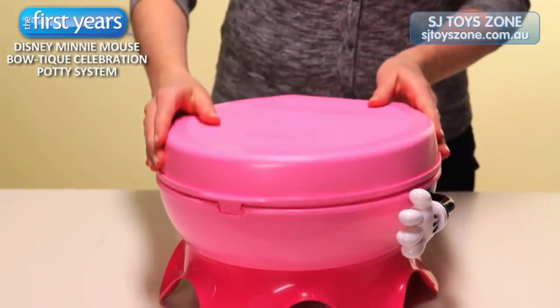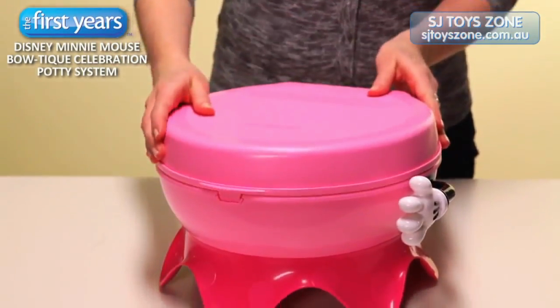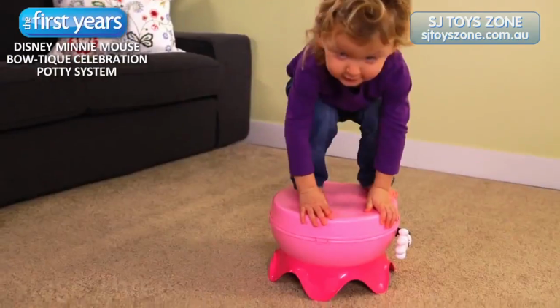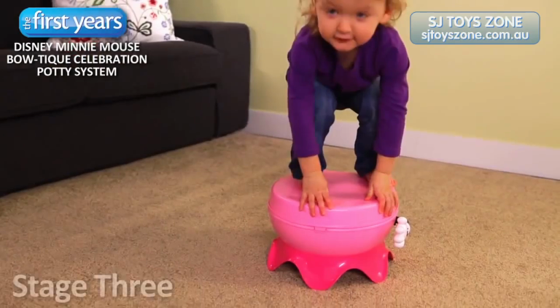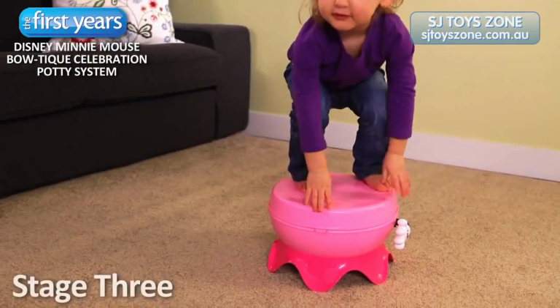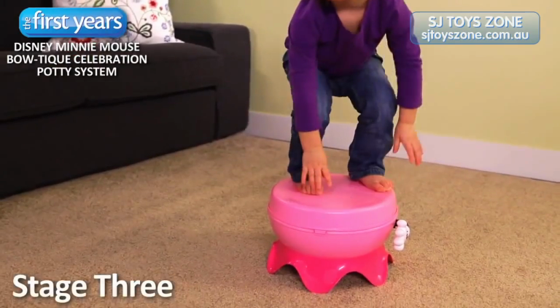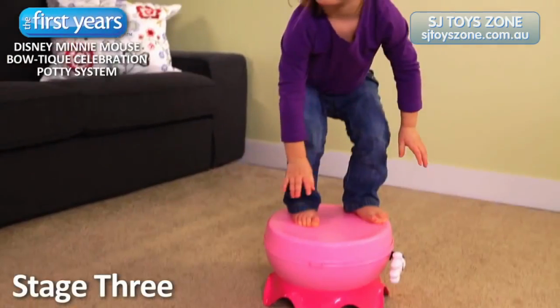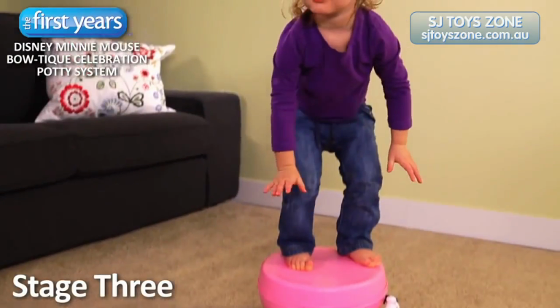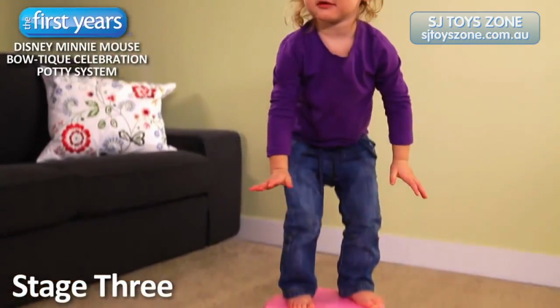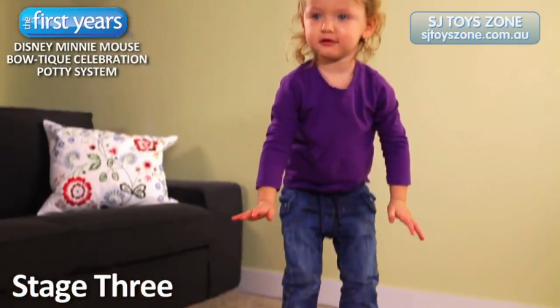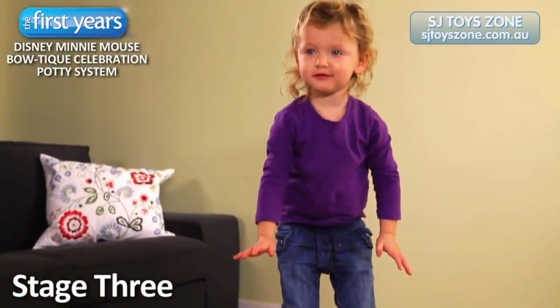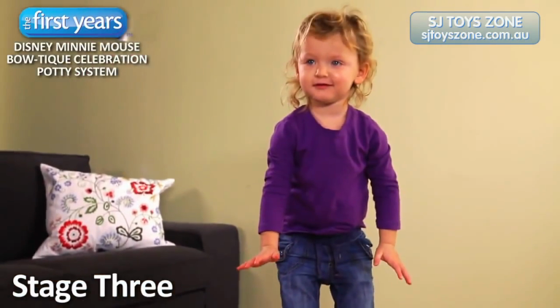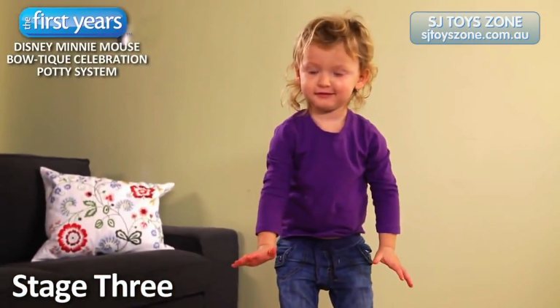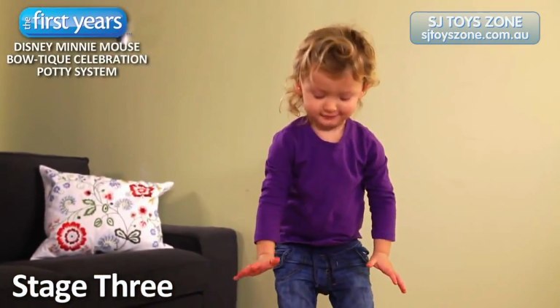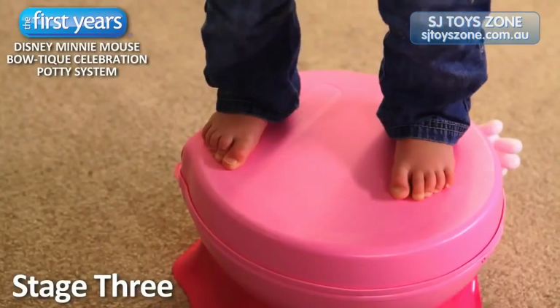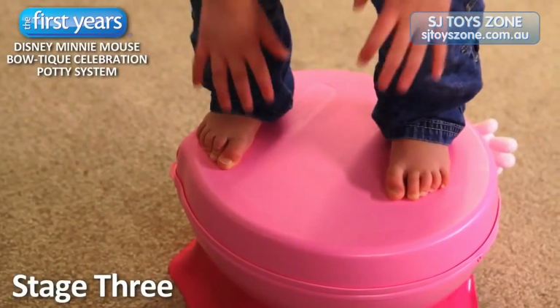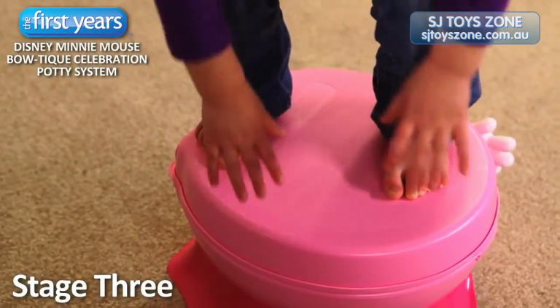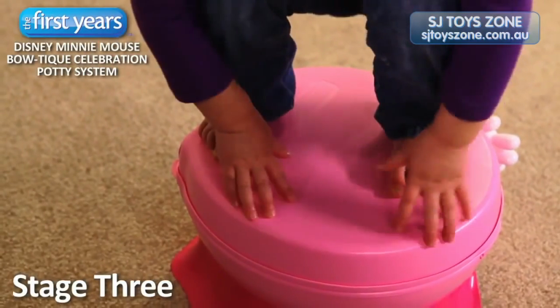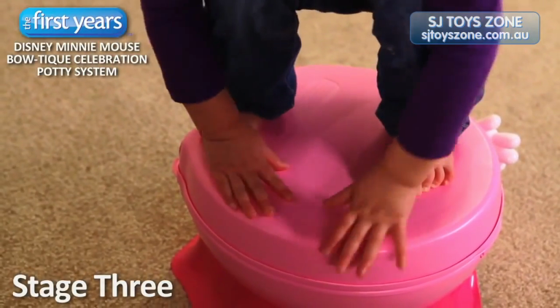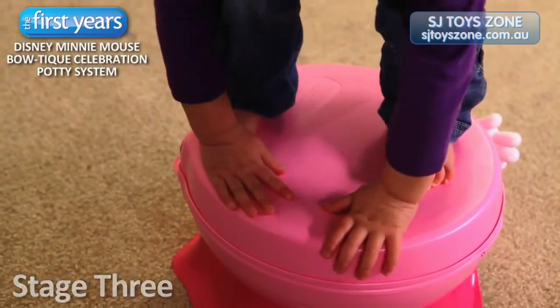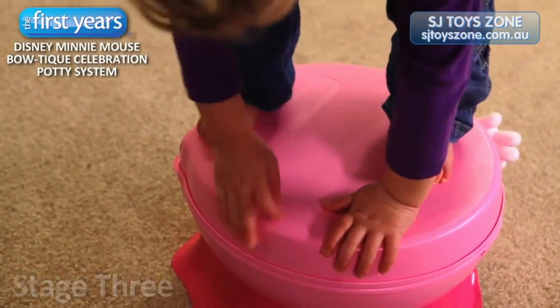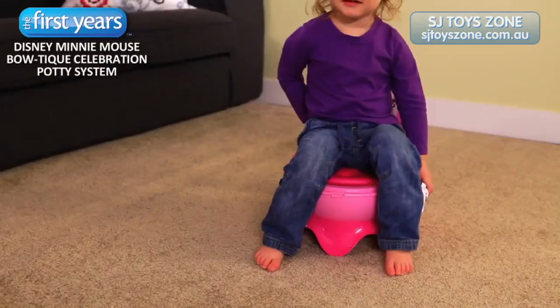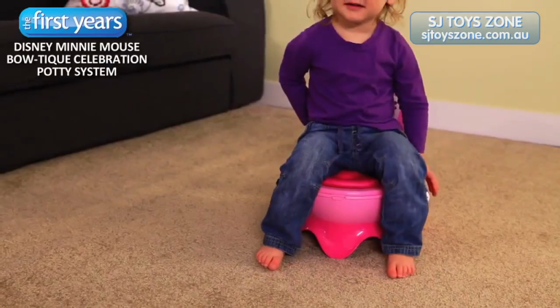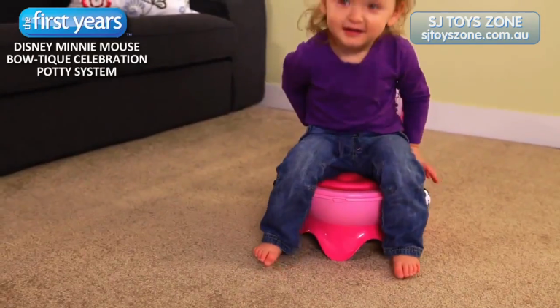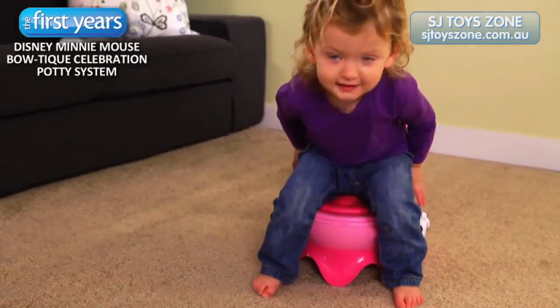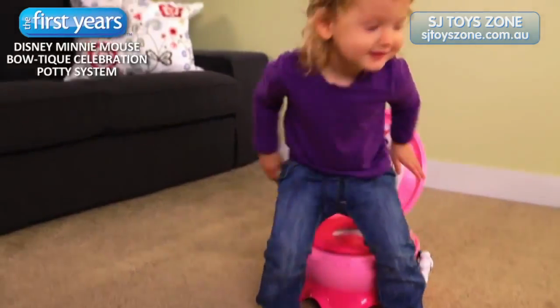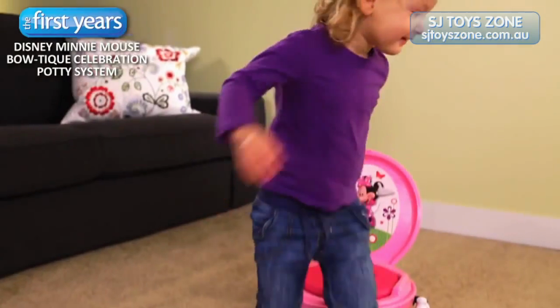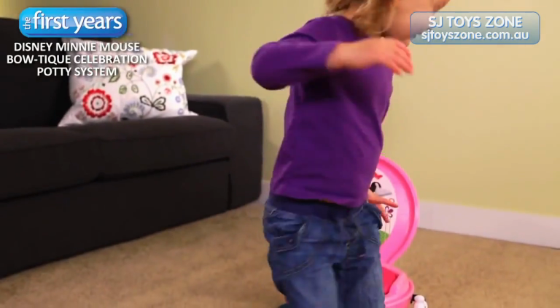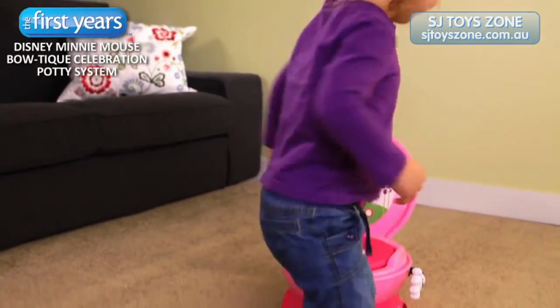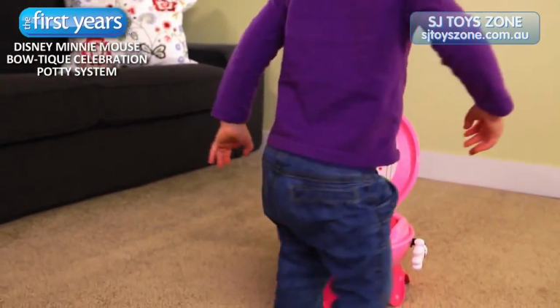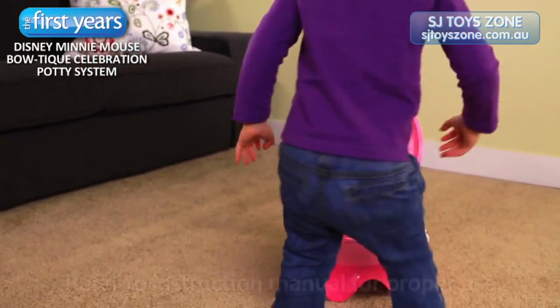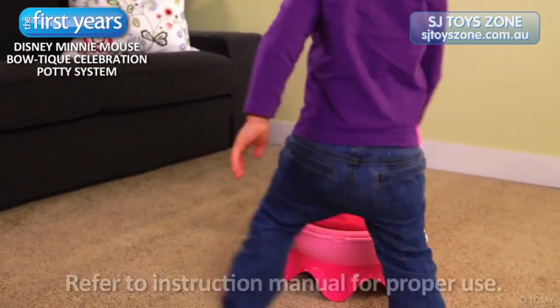For the third stage, this potty becomes a handy step stool. Try motivating your little one with some magic today.